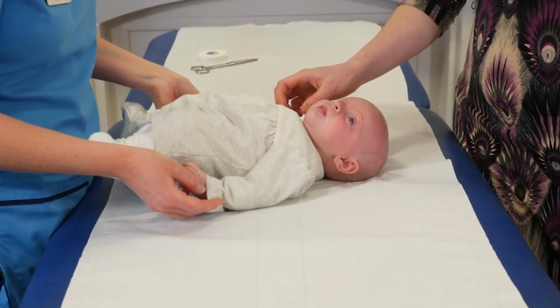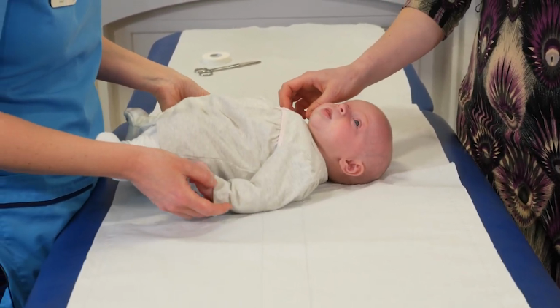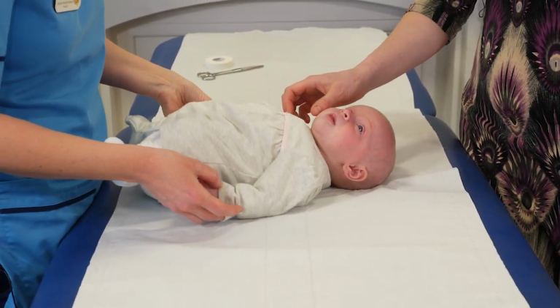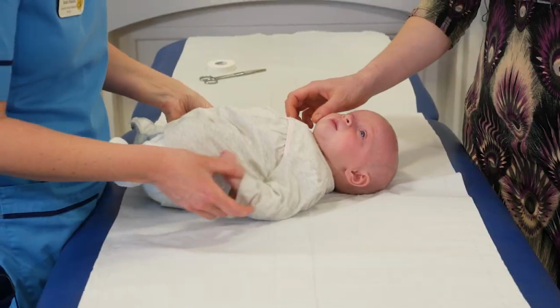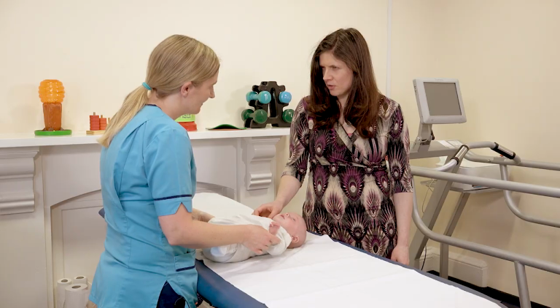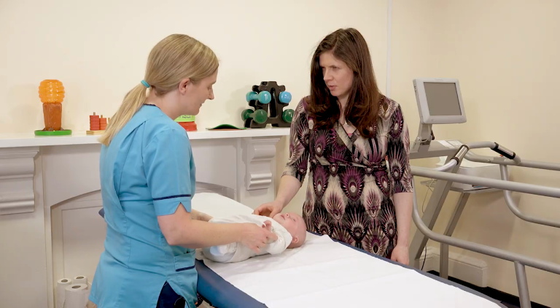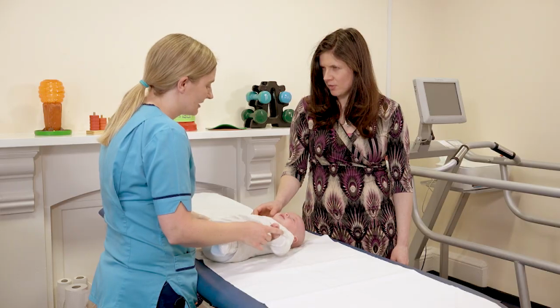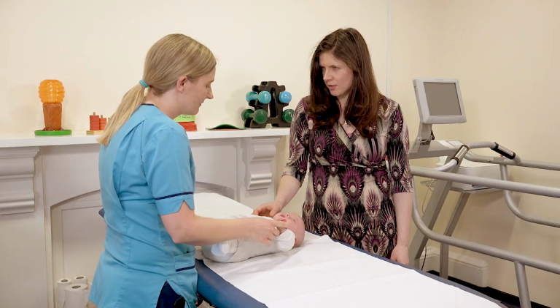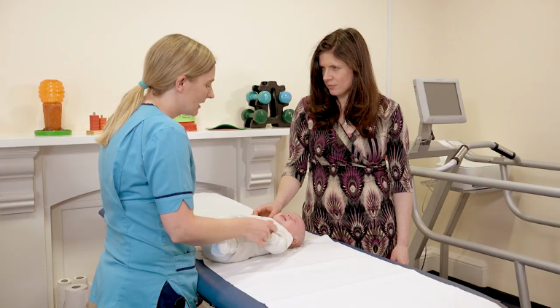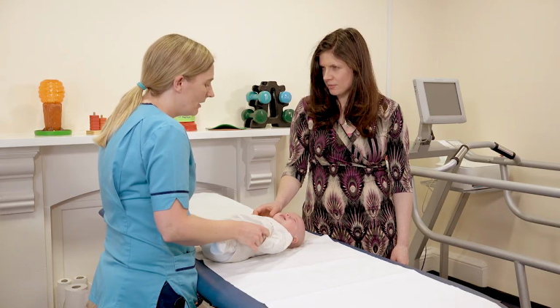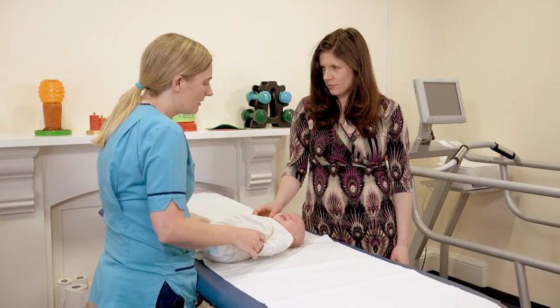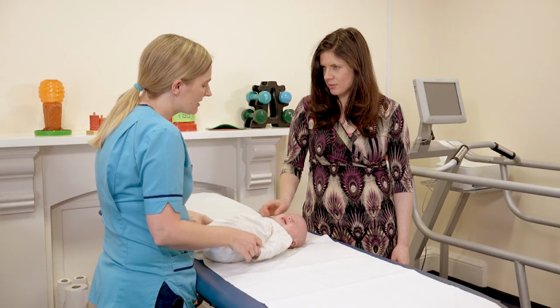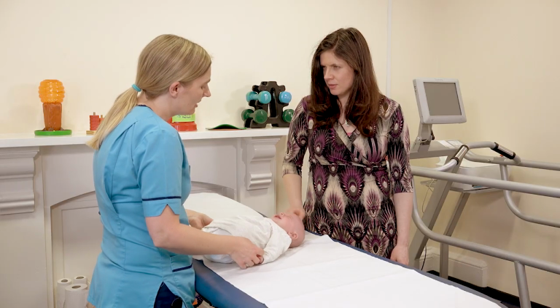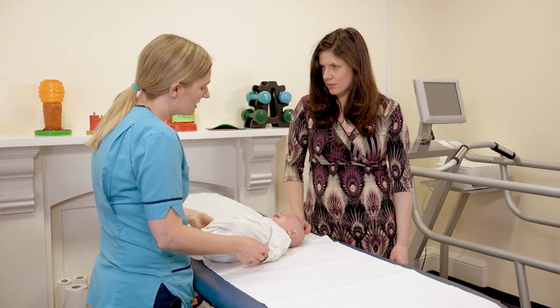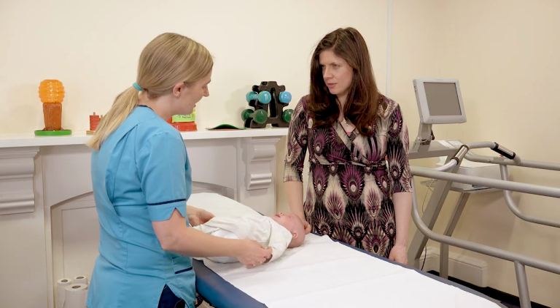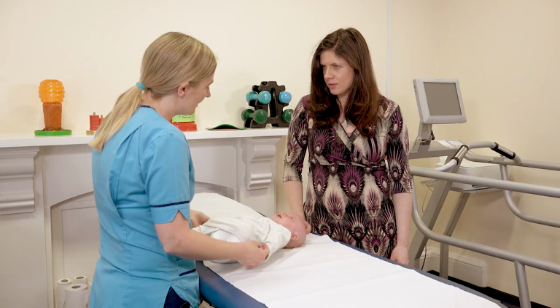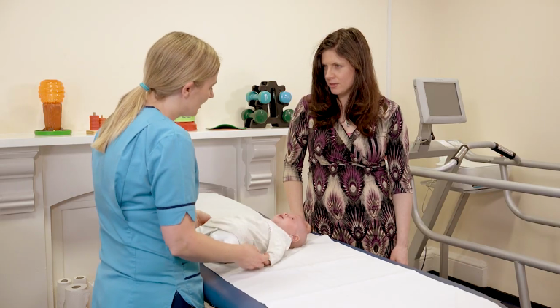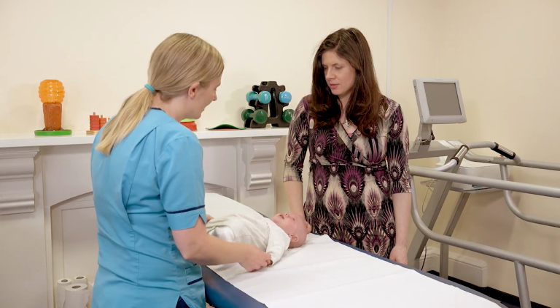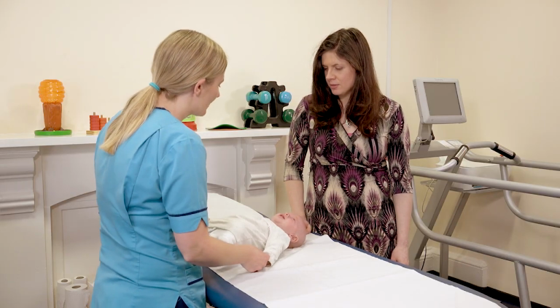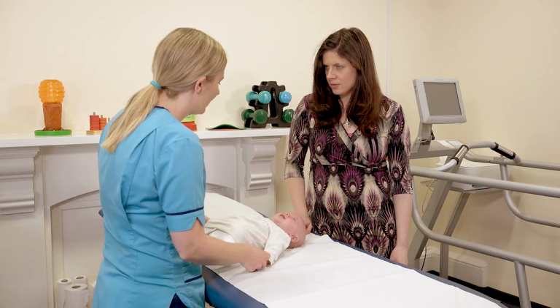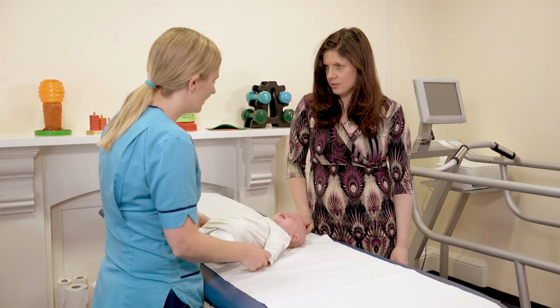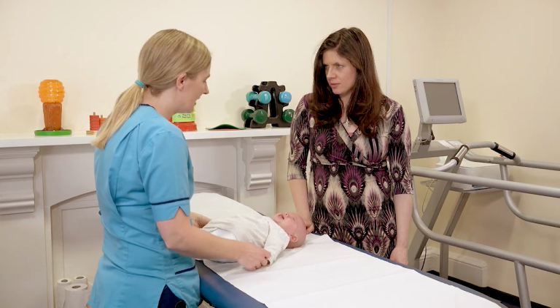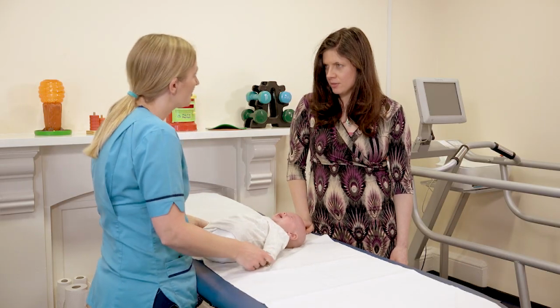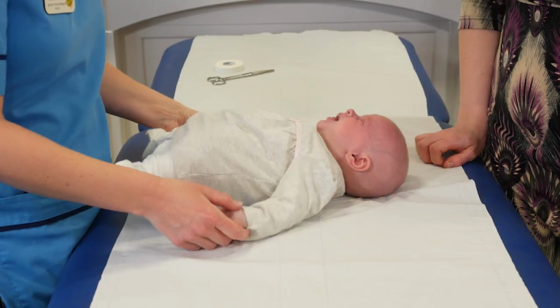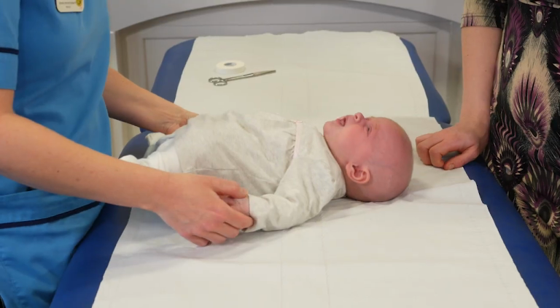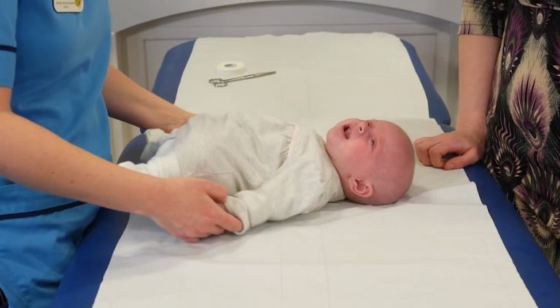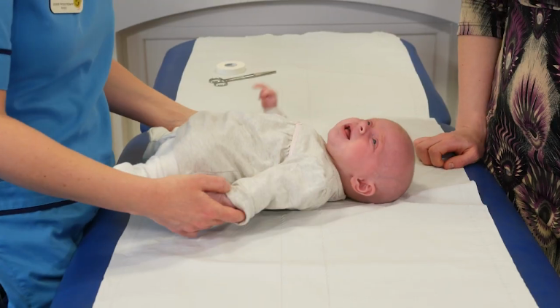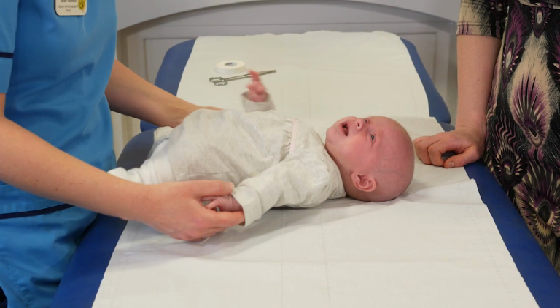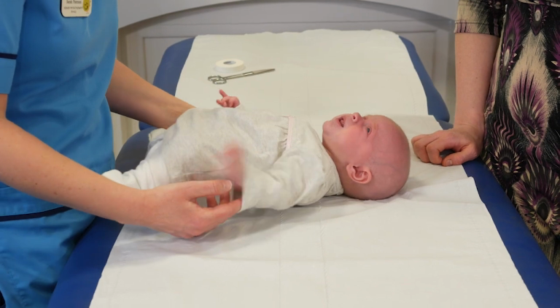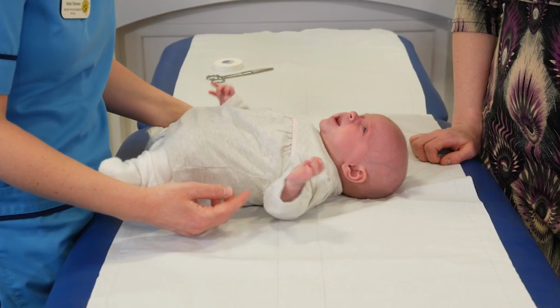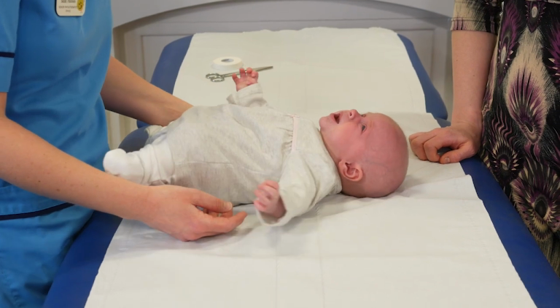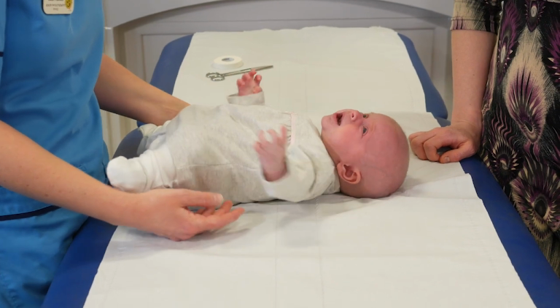What is hip dysplasia? Hip dysplasia is when the hip joint is more shallow than it should be.